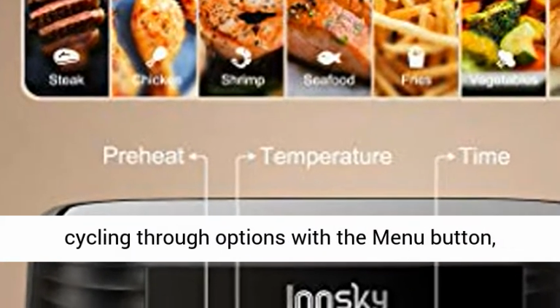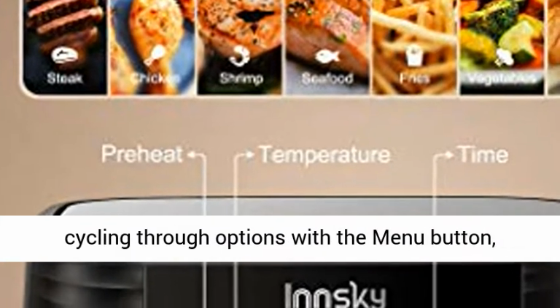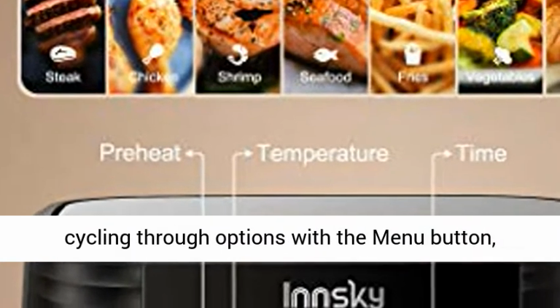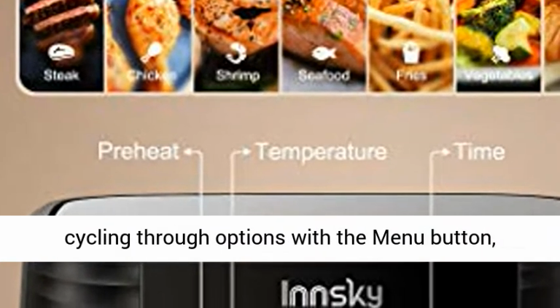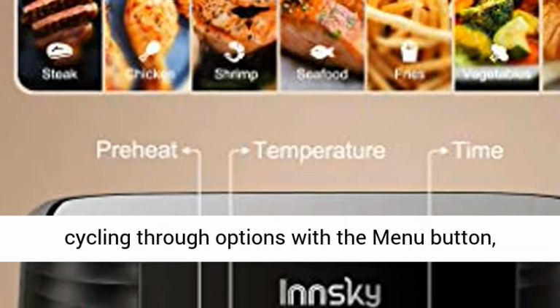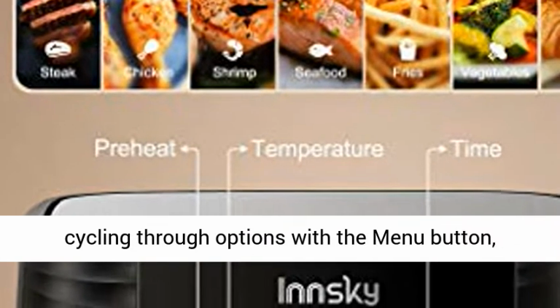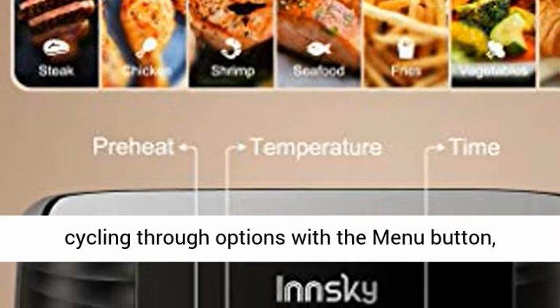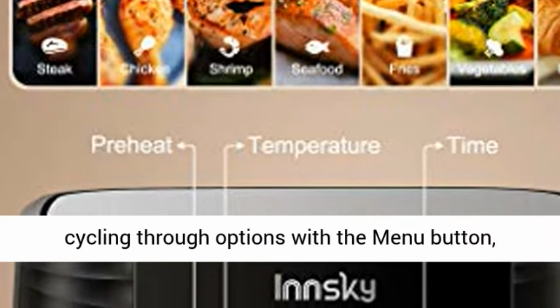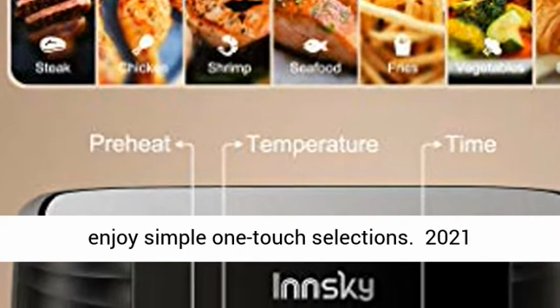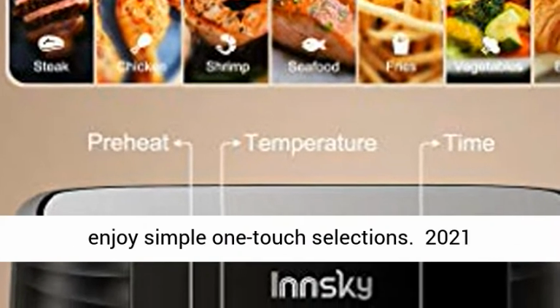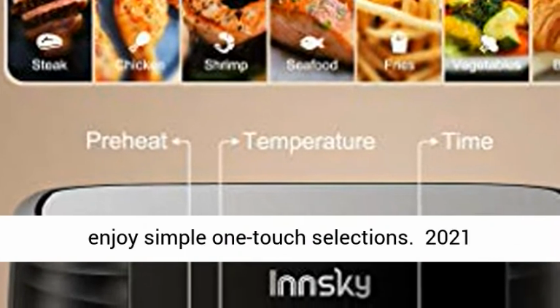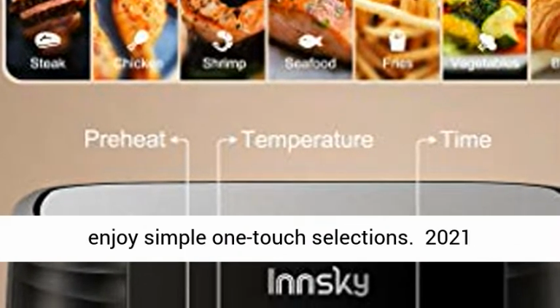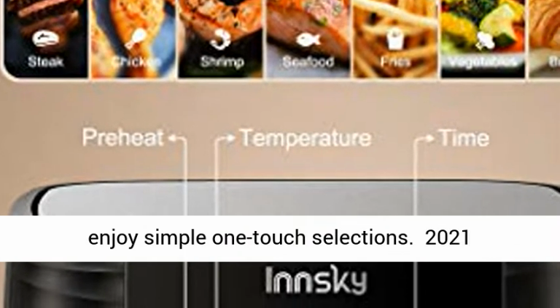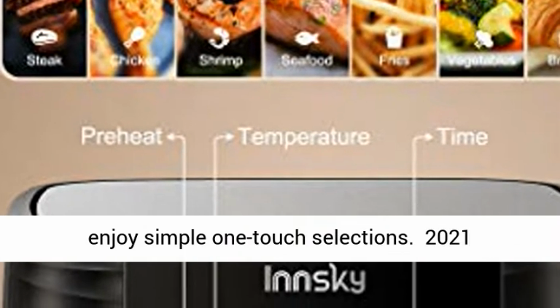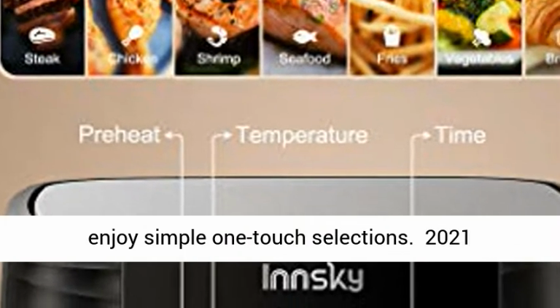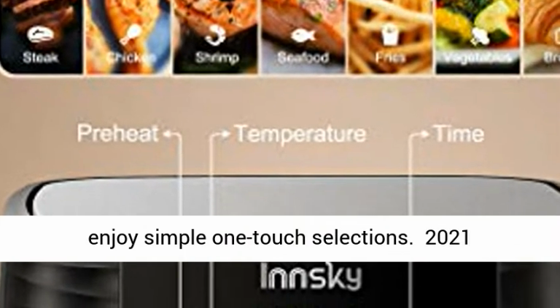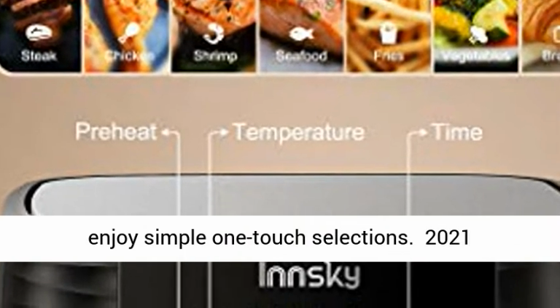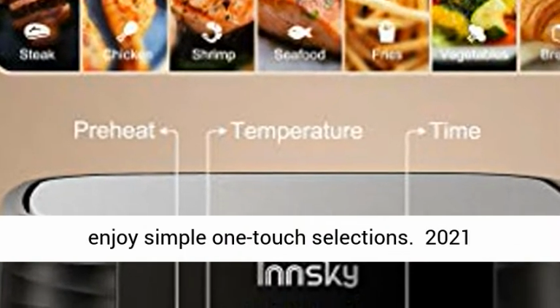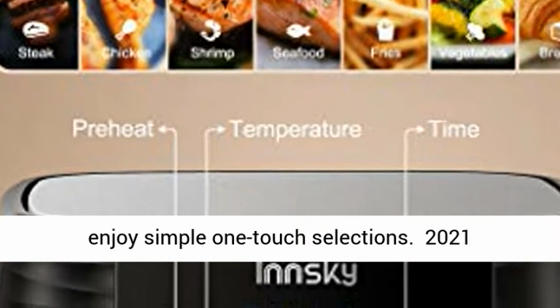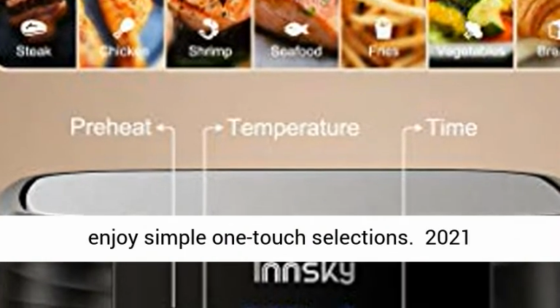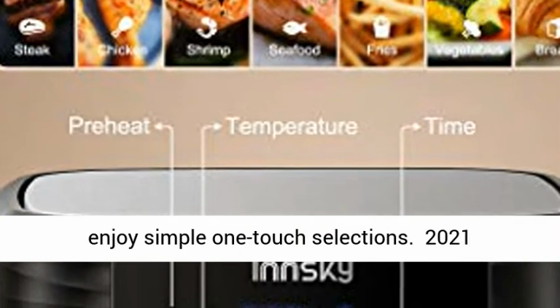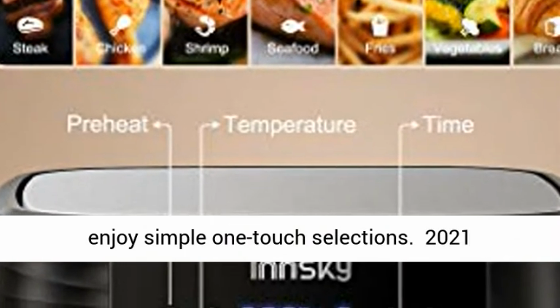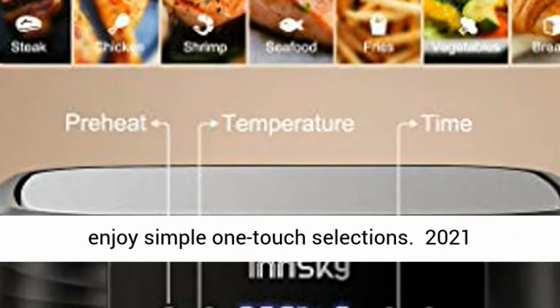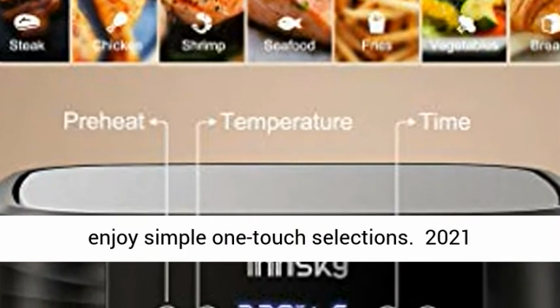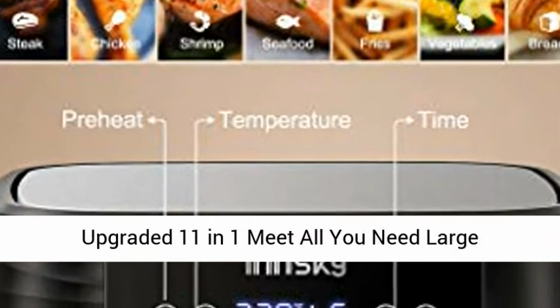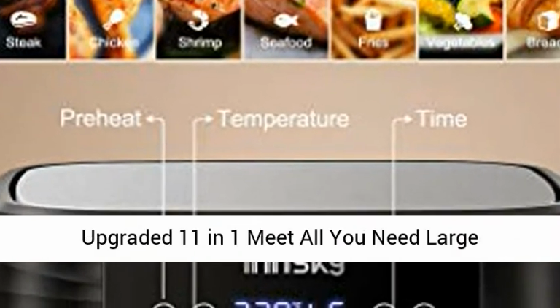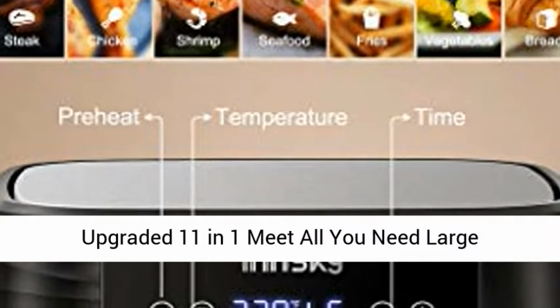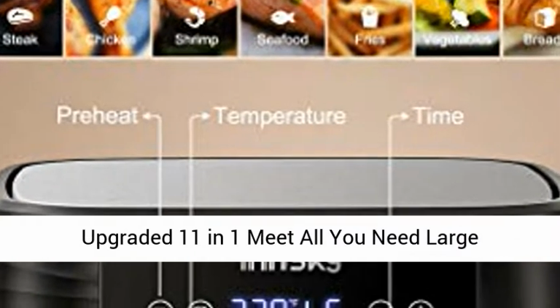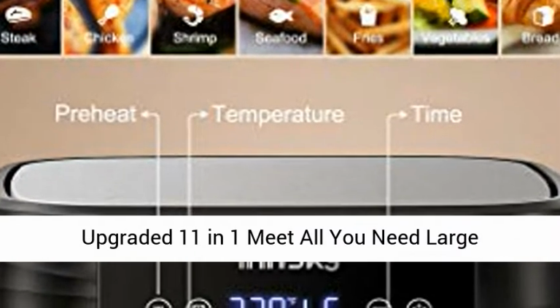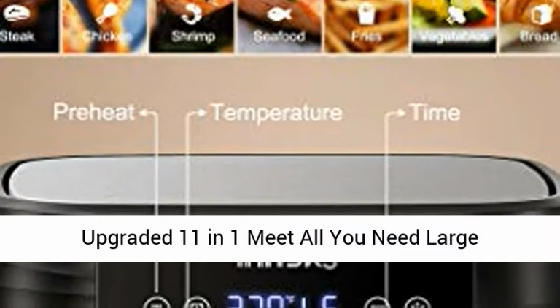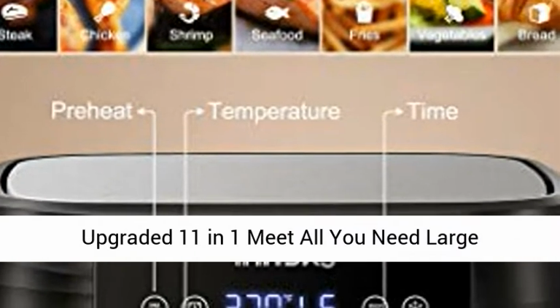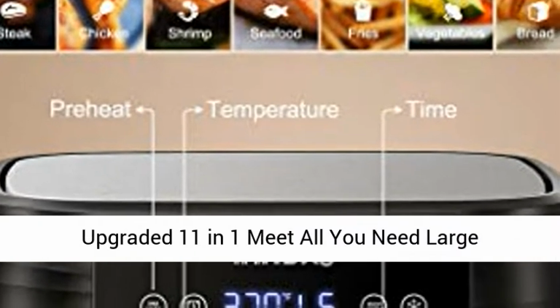Highlight: Instead of cycling through options with the menu button, enjoy simple one-touch selections.